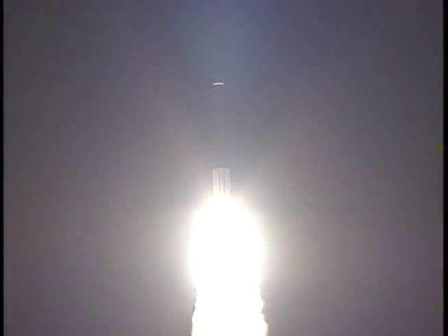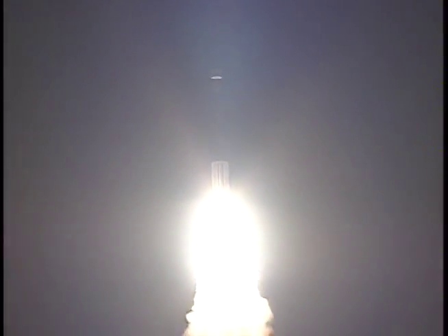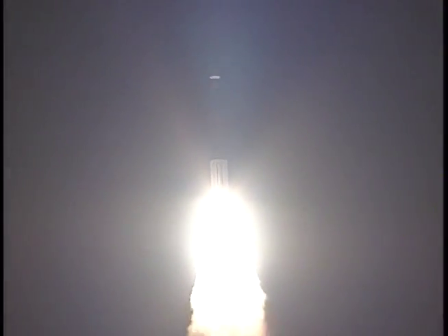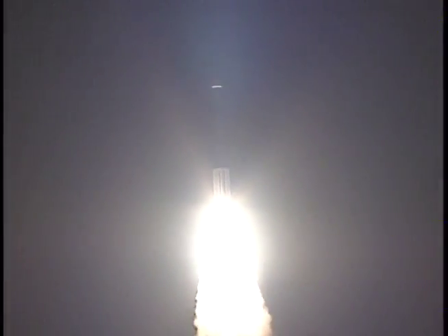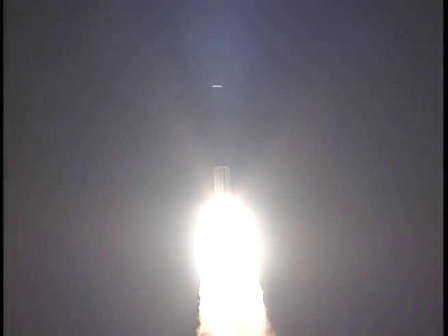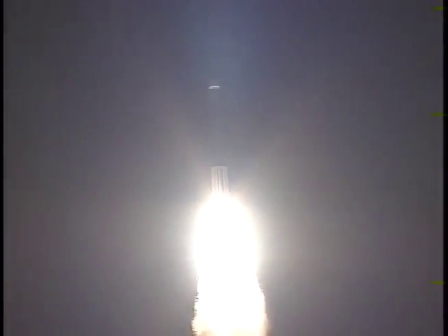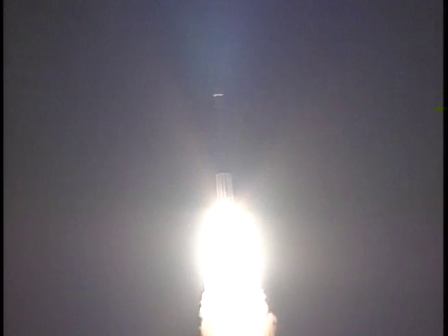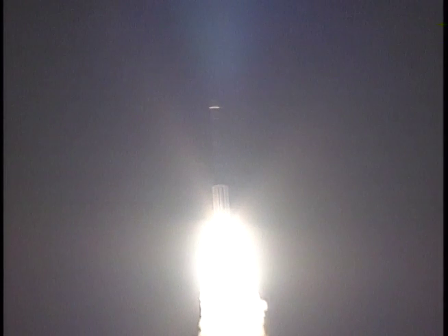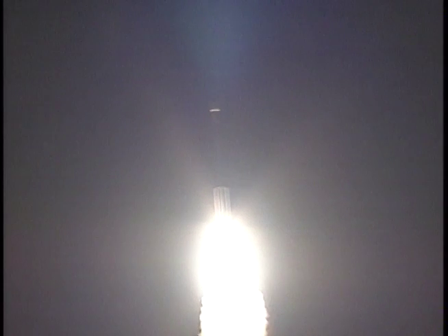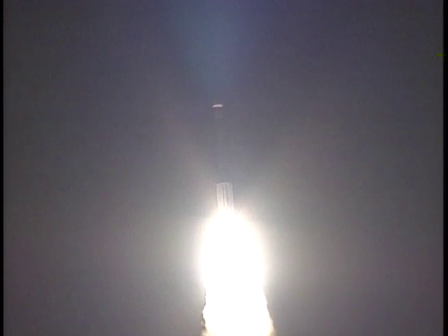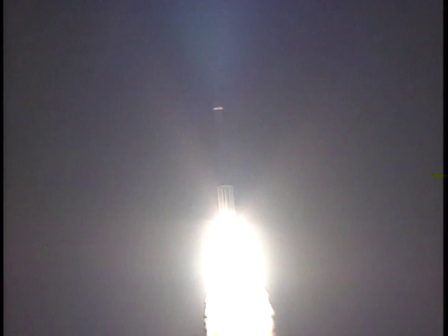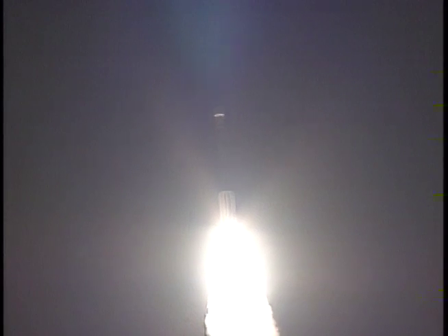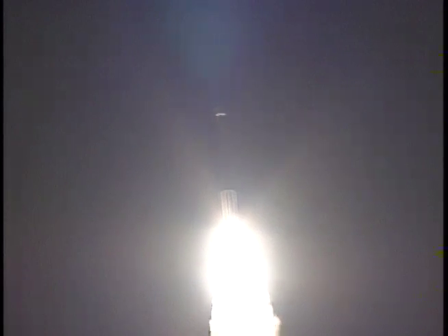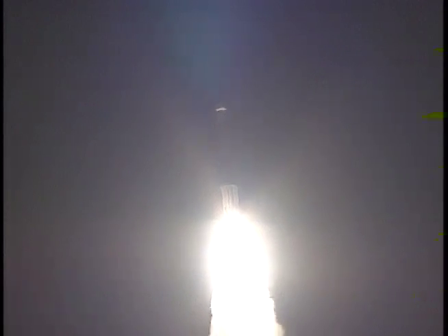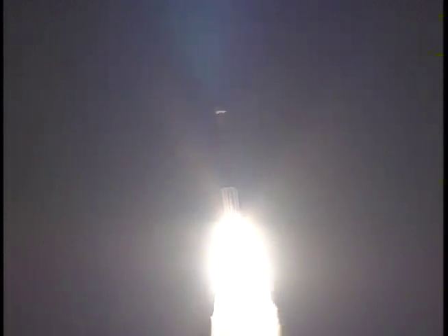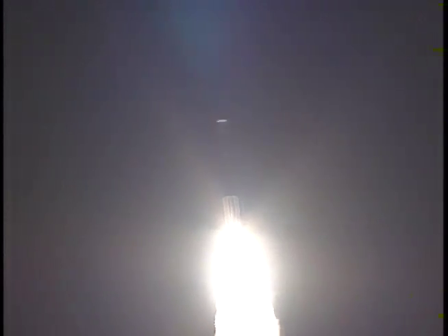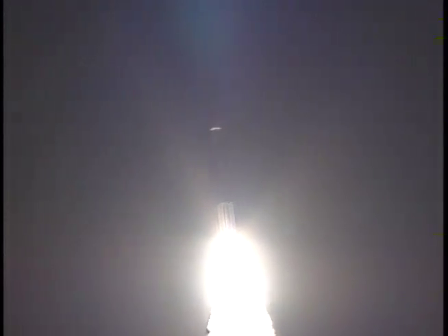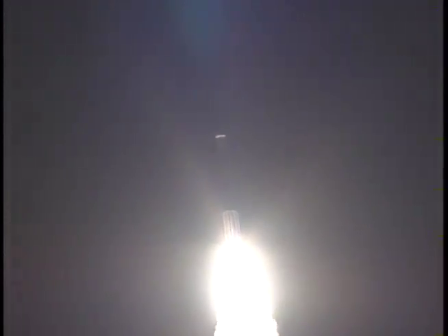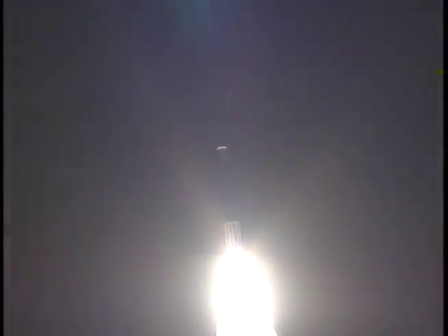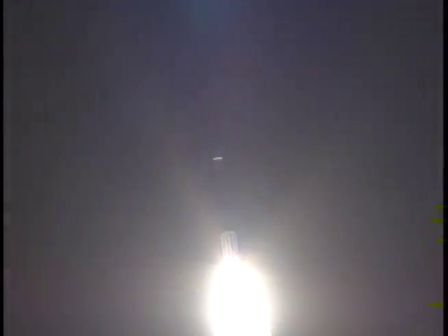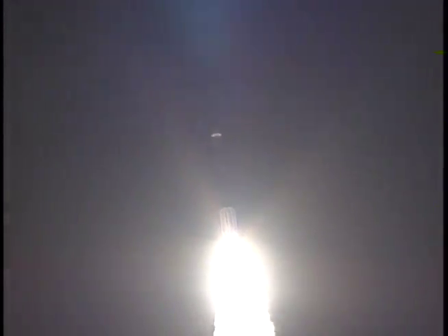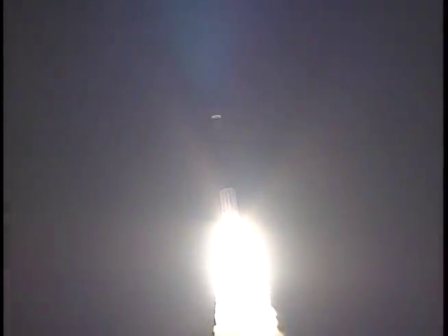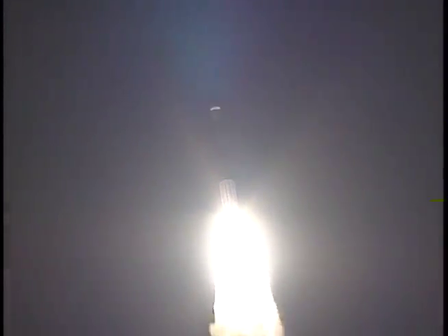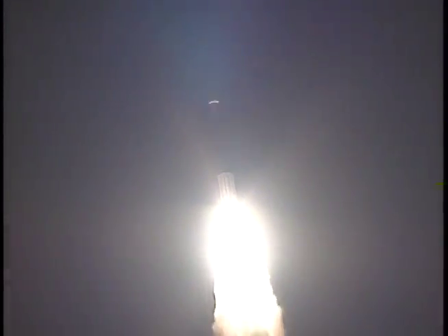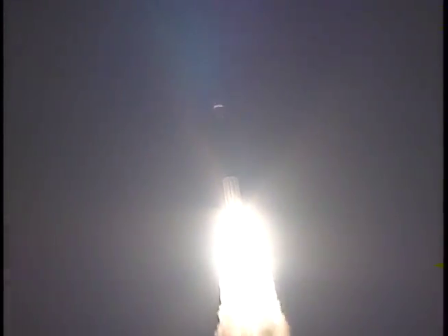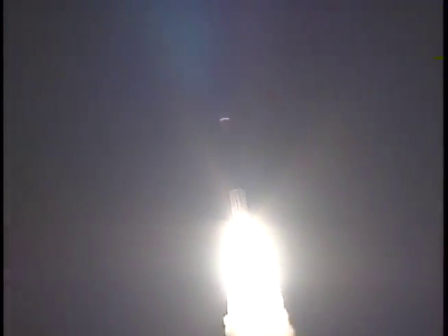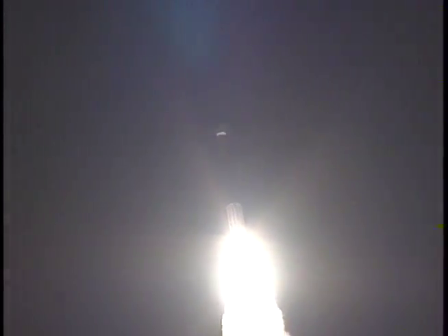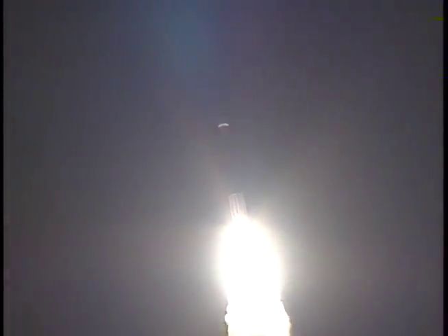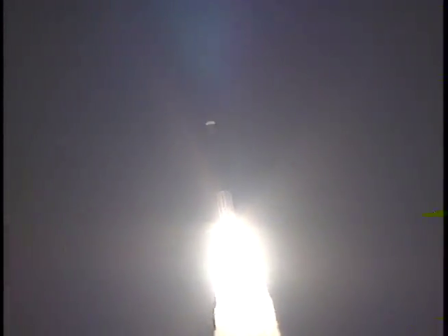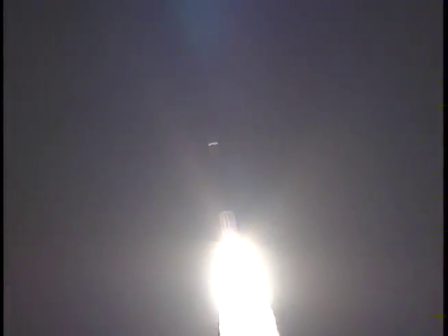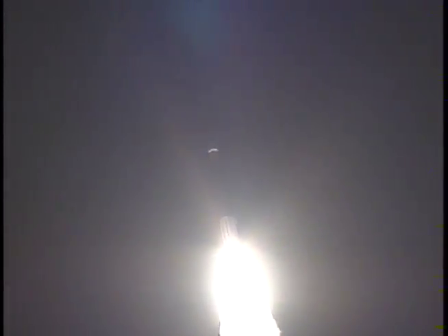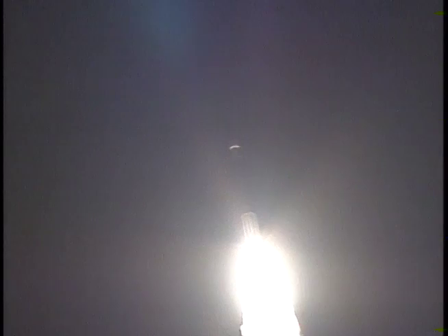It wasn't always this easy. The Delta II has become a workhorse of NASA's Launch Services Program.